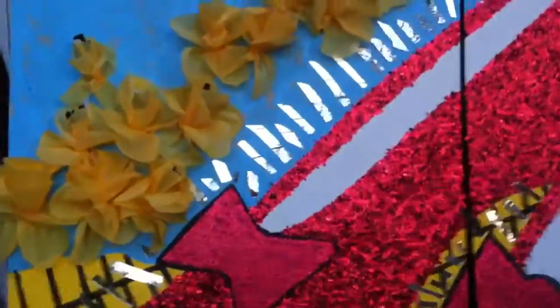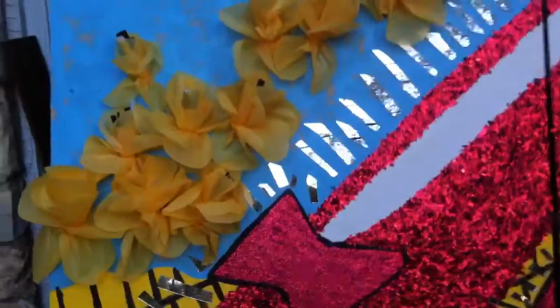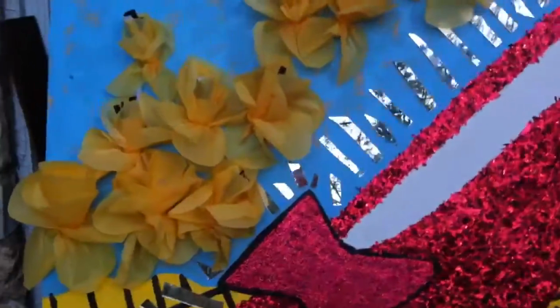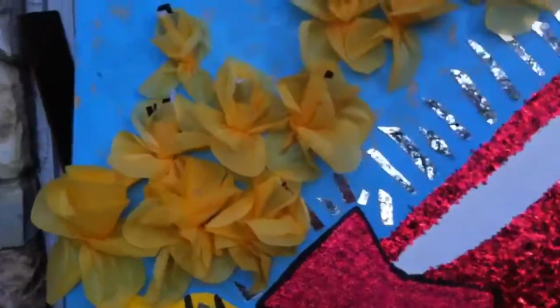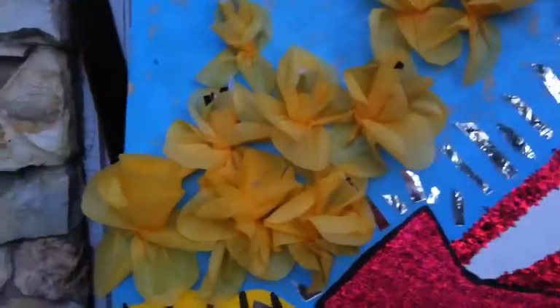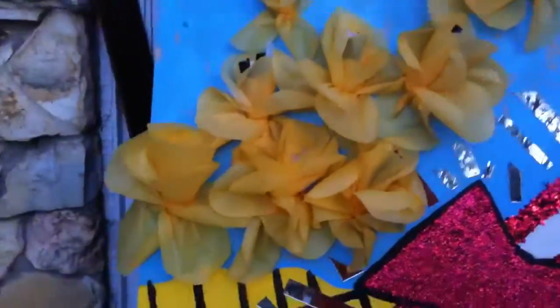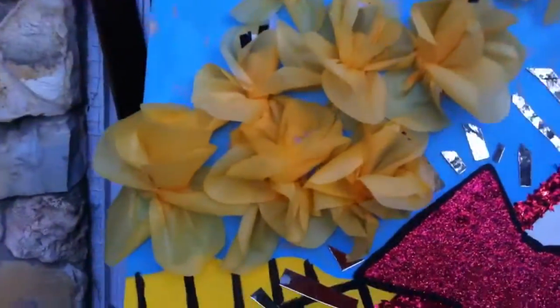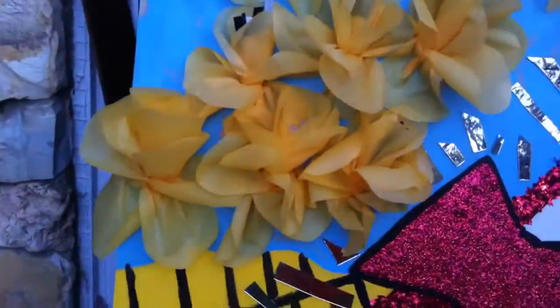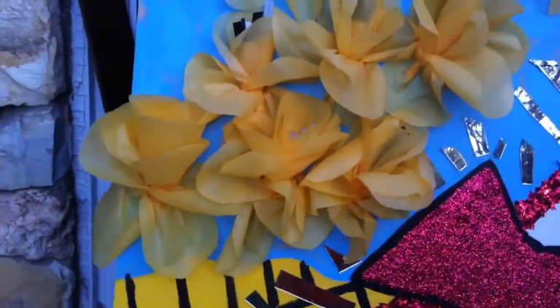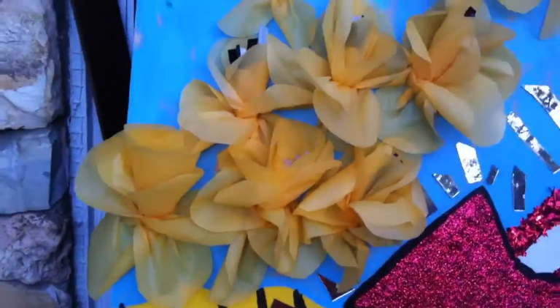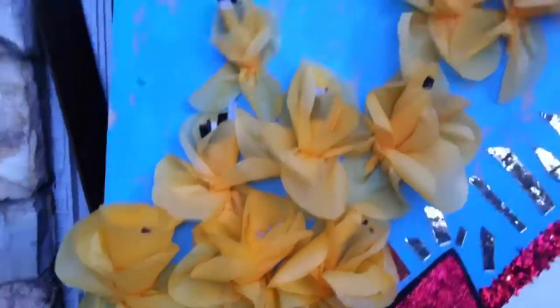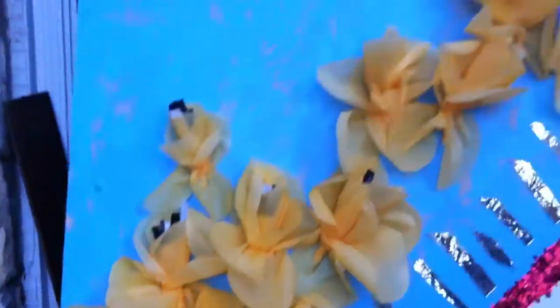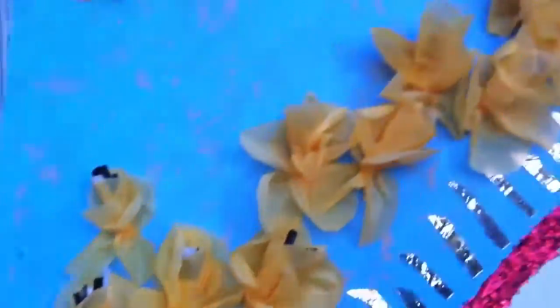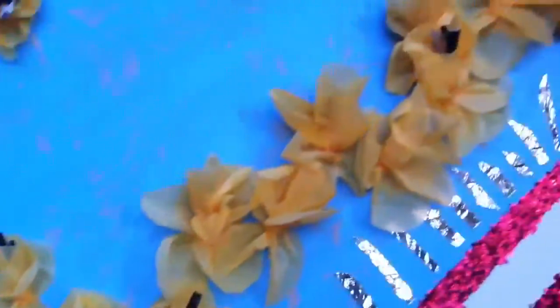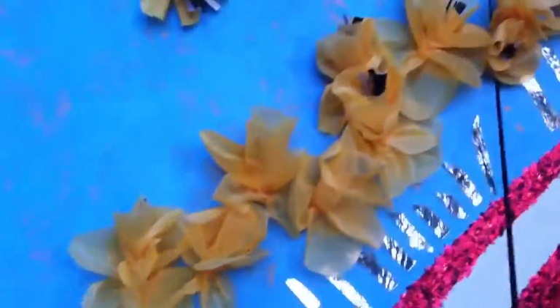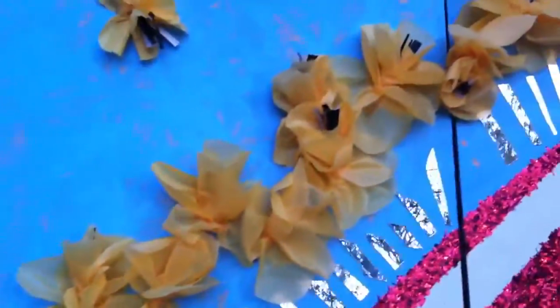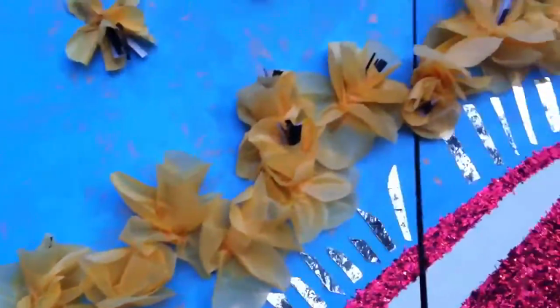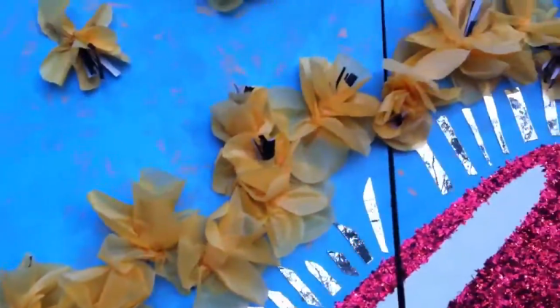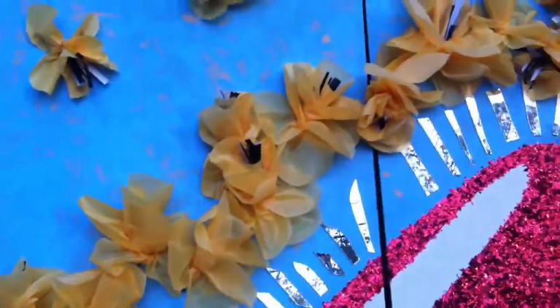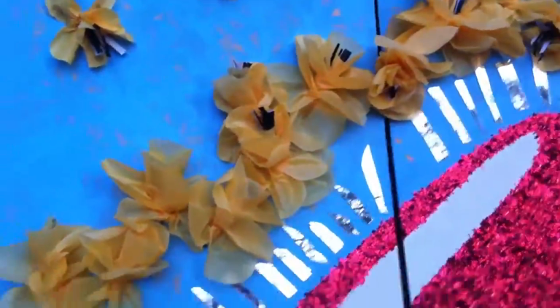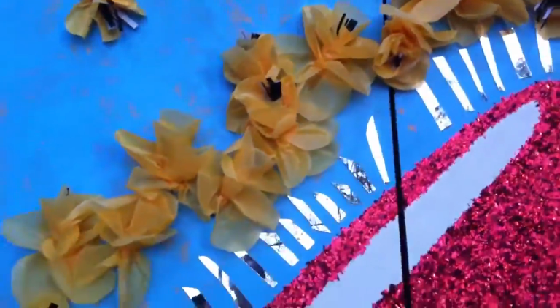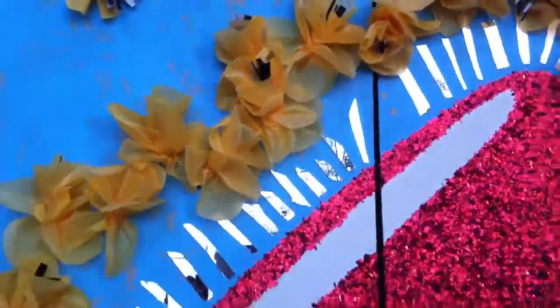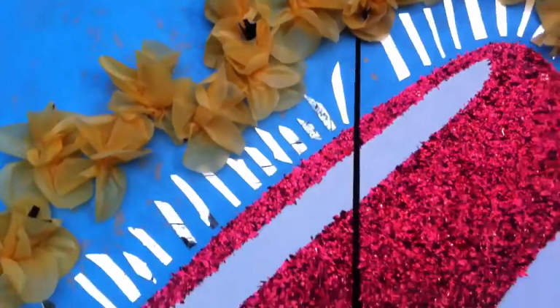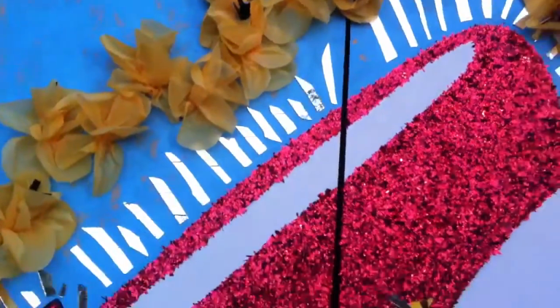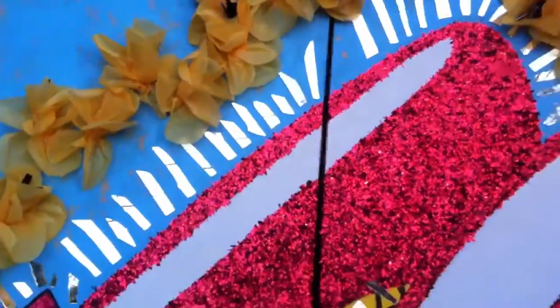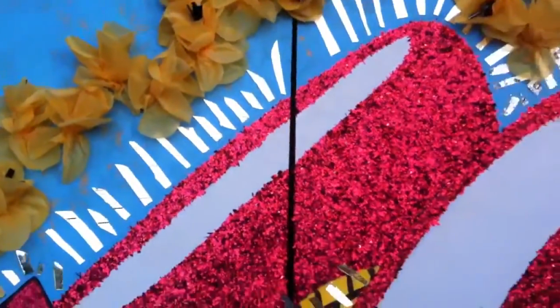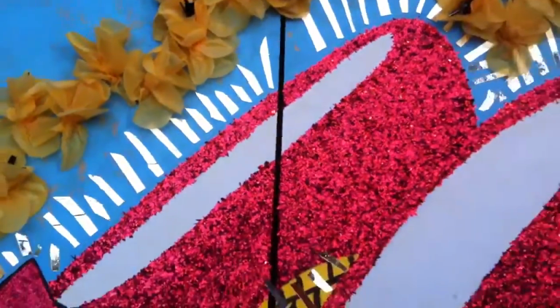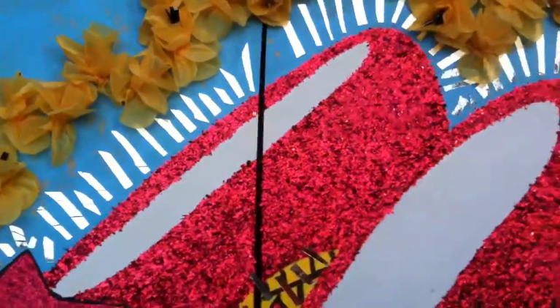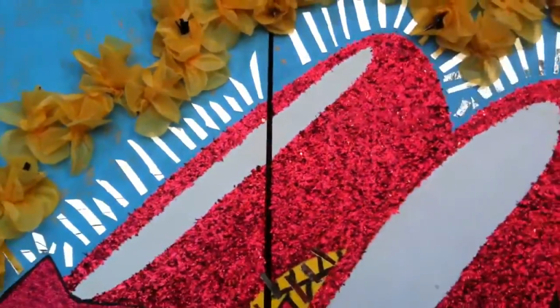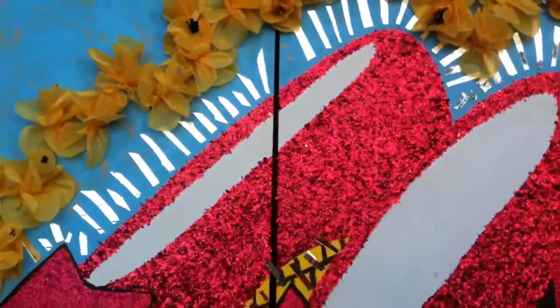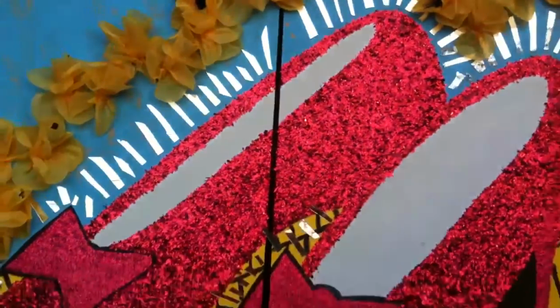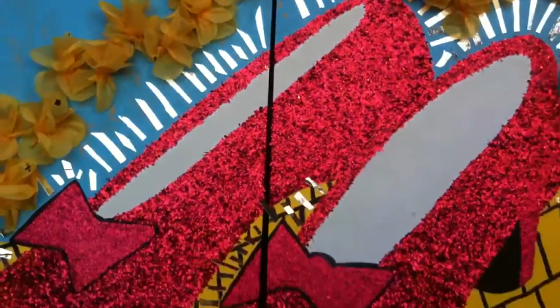Here's a close-up of some of the flowers. These are simple — if you want to know how to make them, just write me.